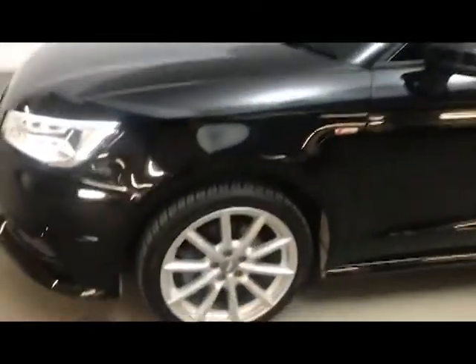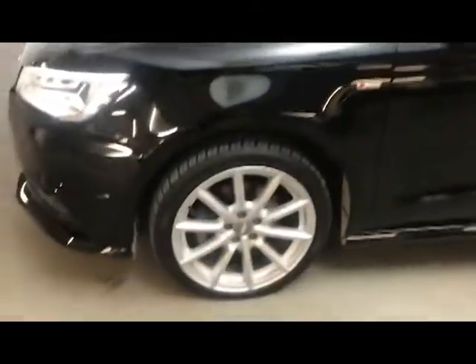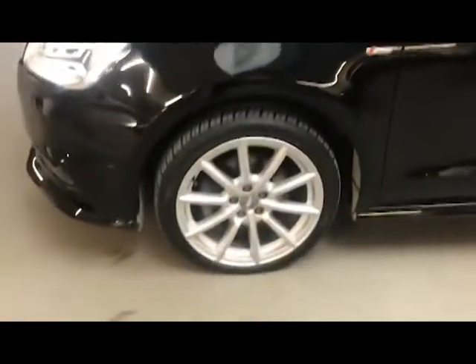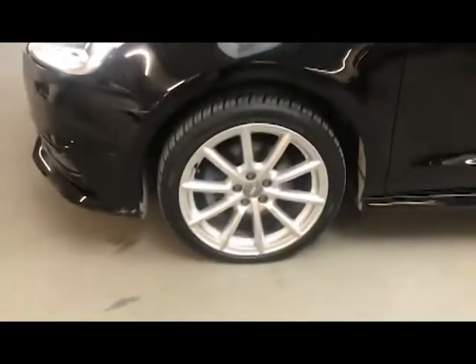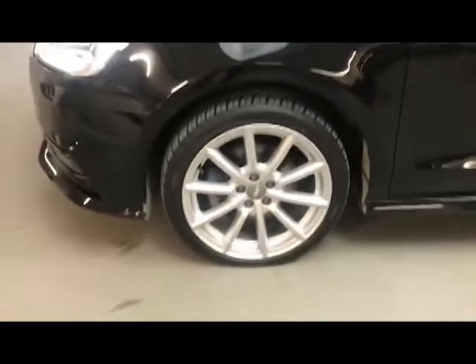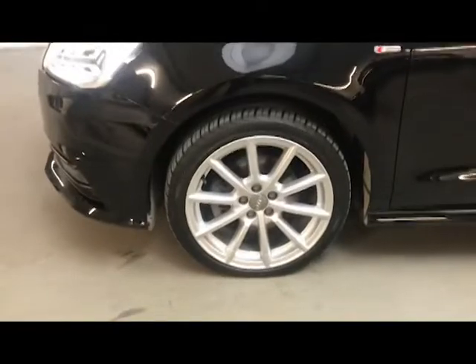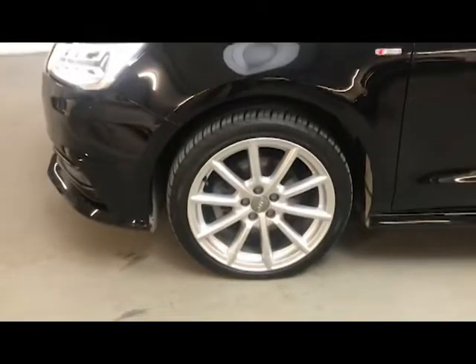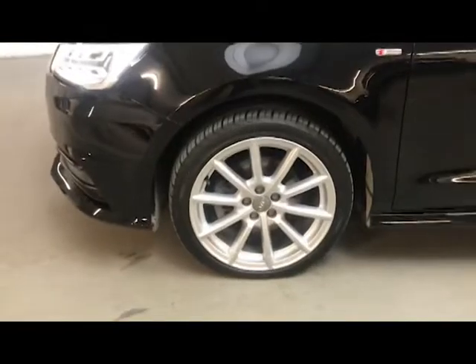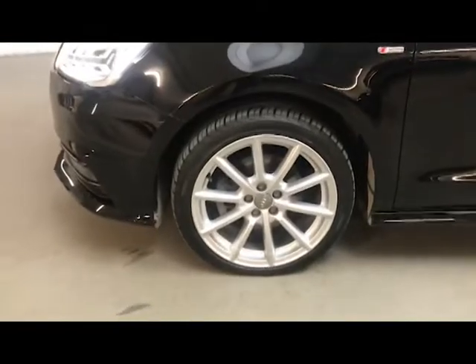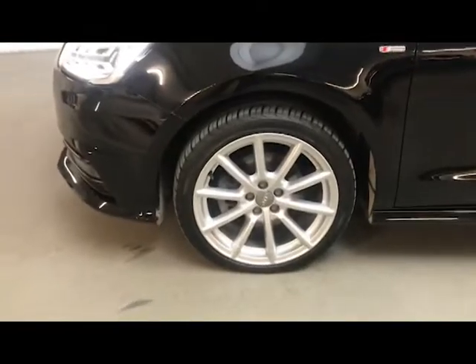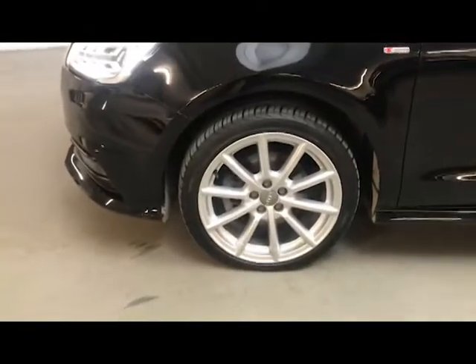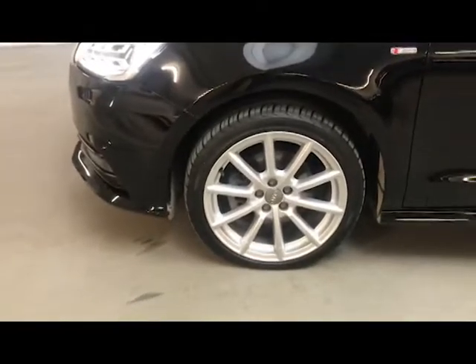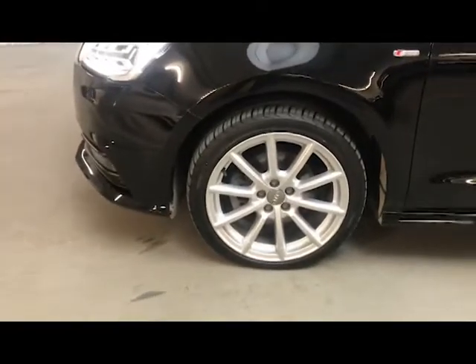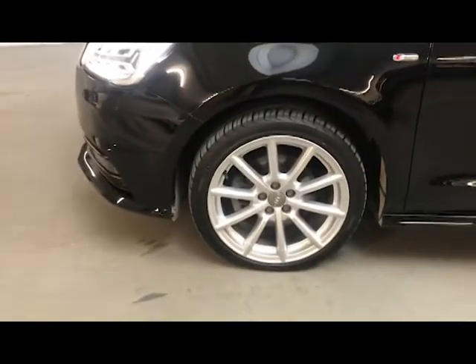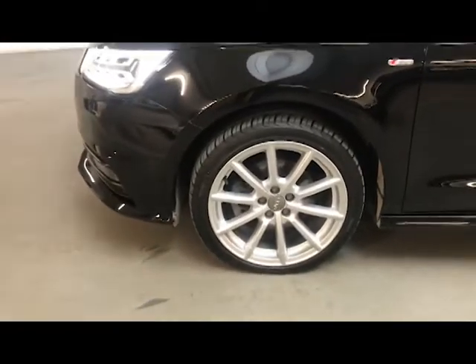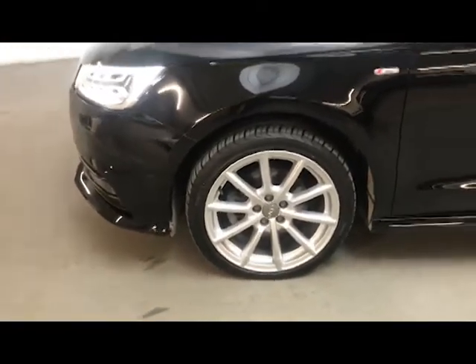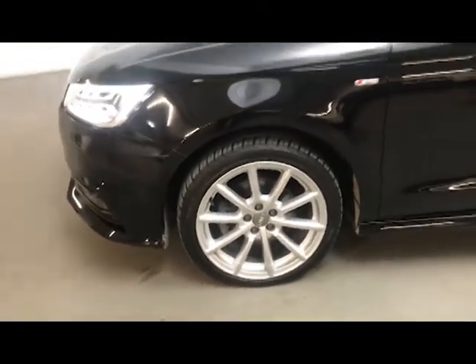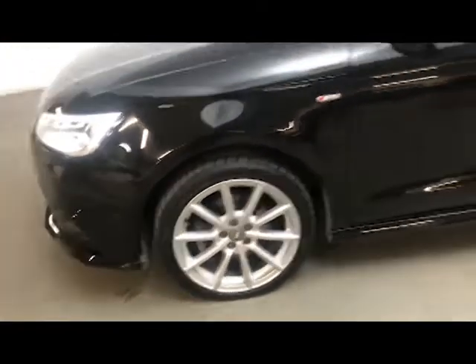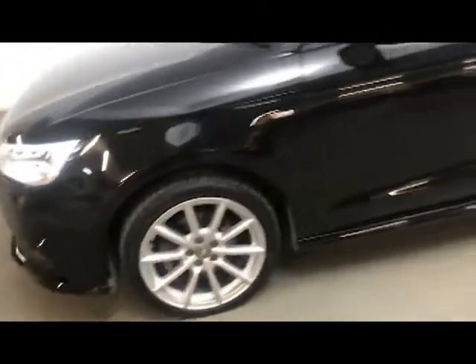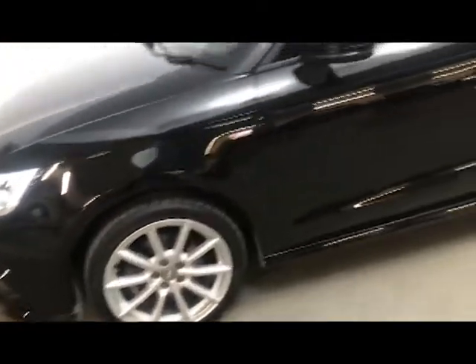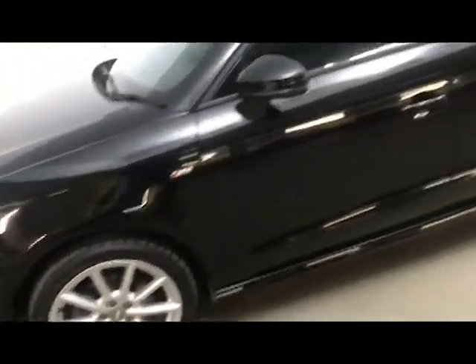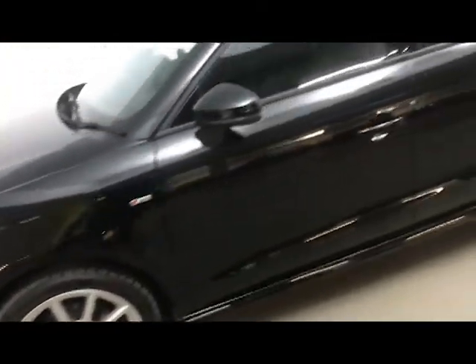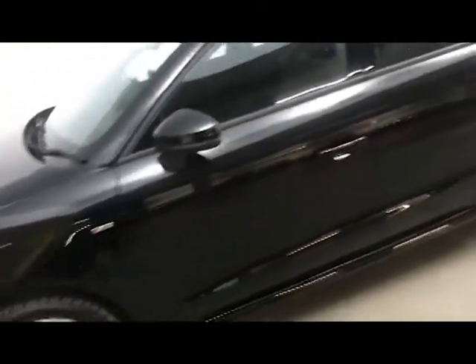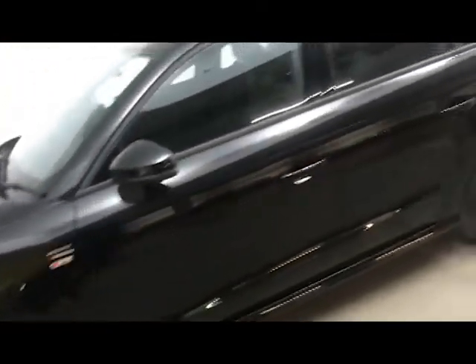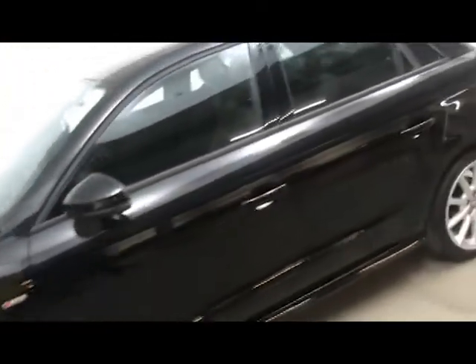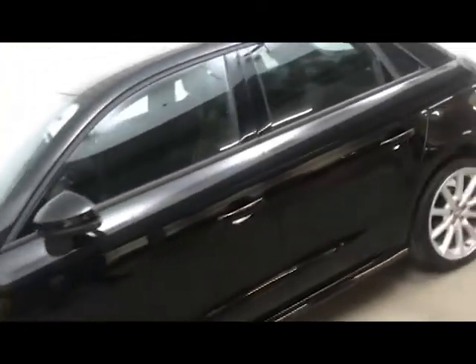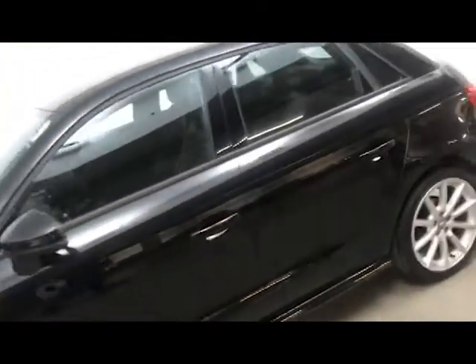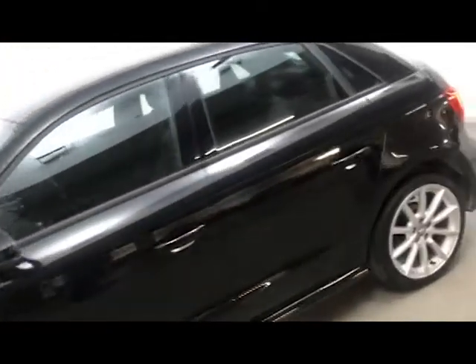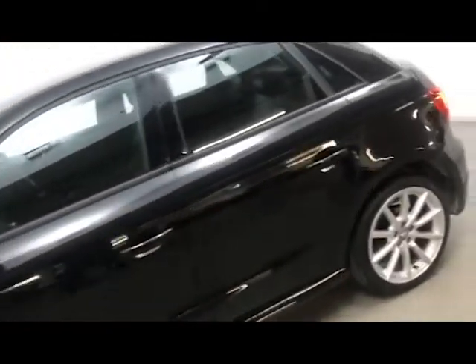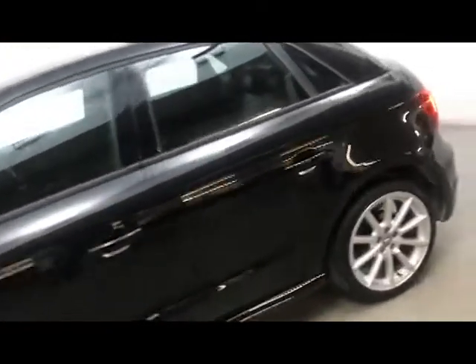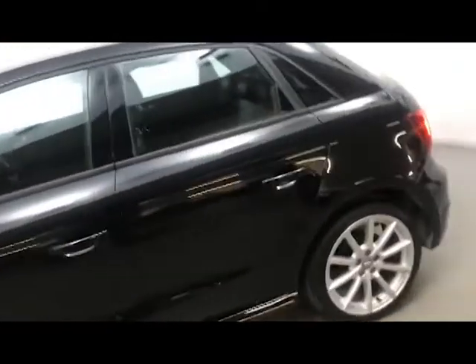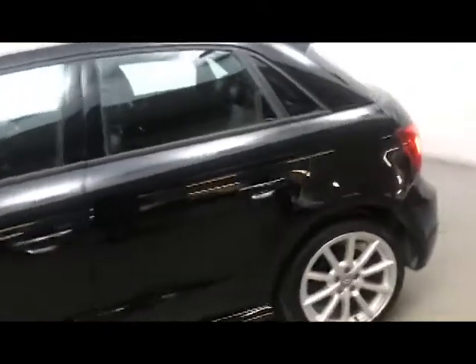All the wheels and tyres are in very good condition. These are 17 inch 10-spoke design alloys.